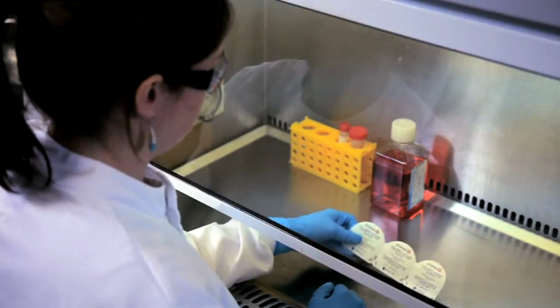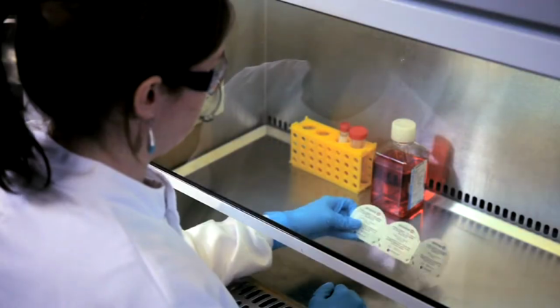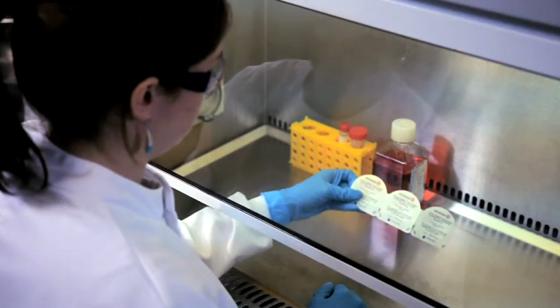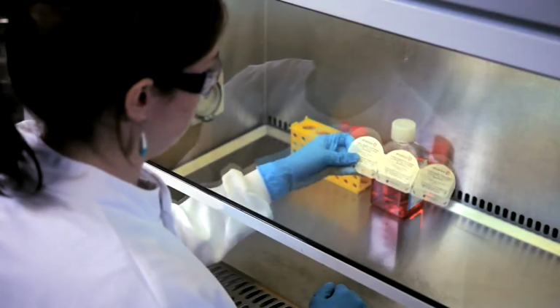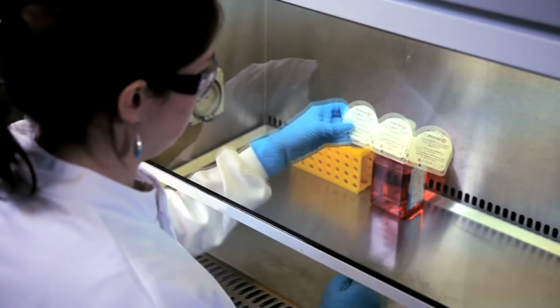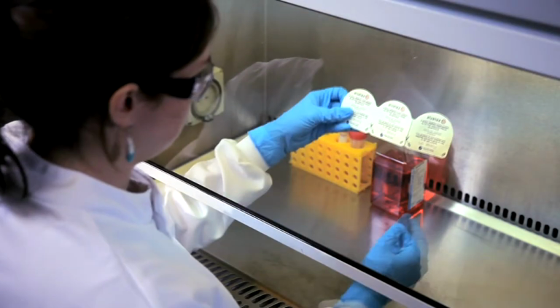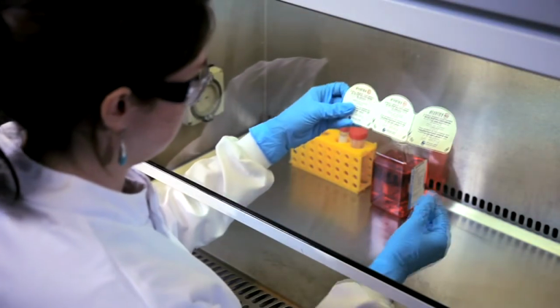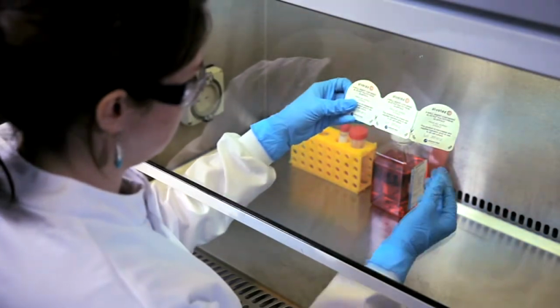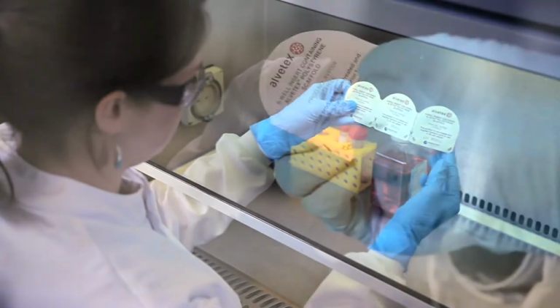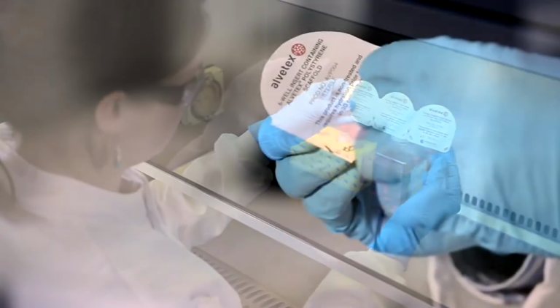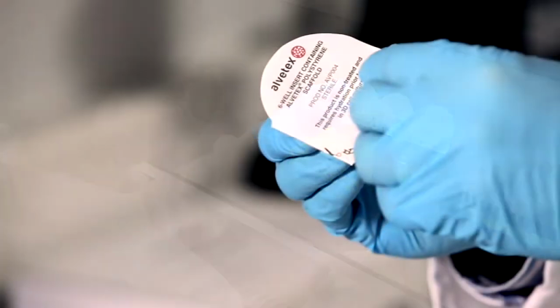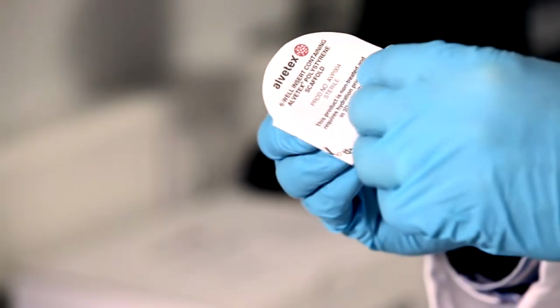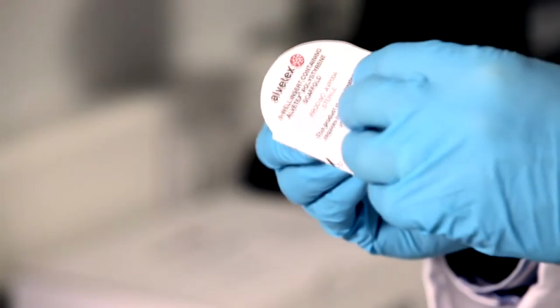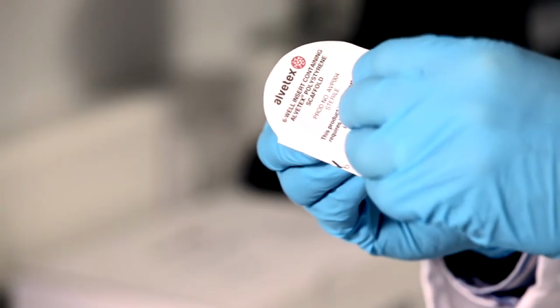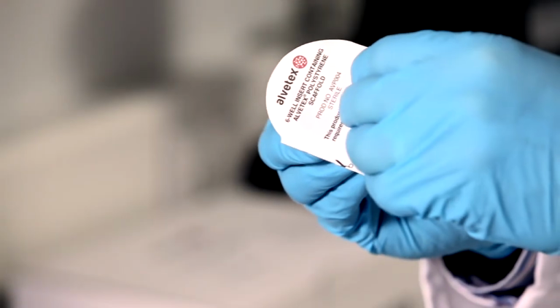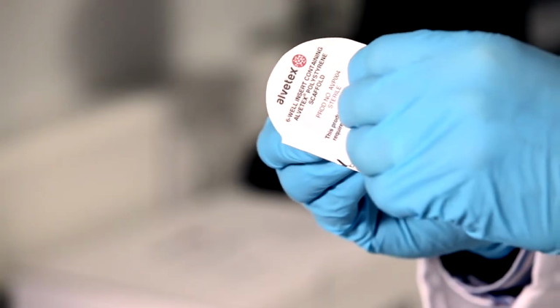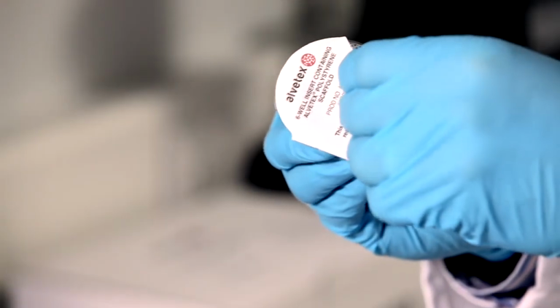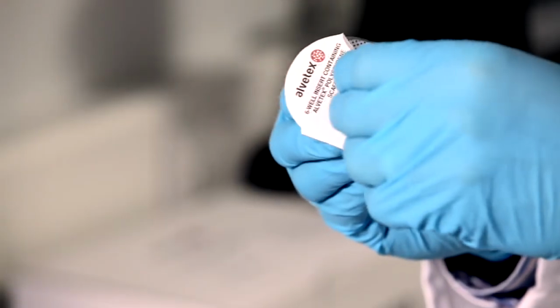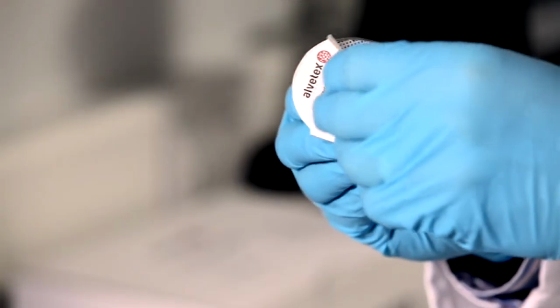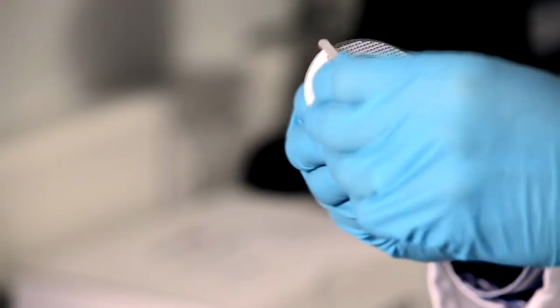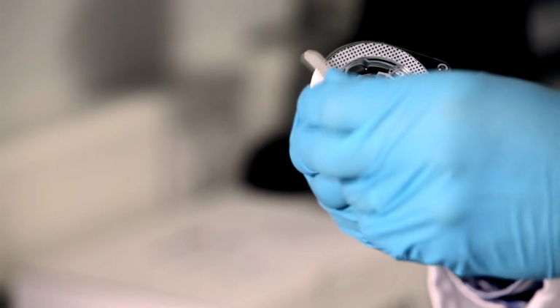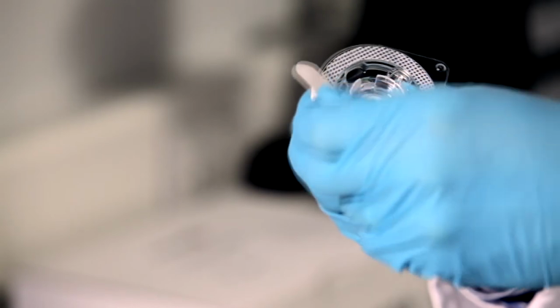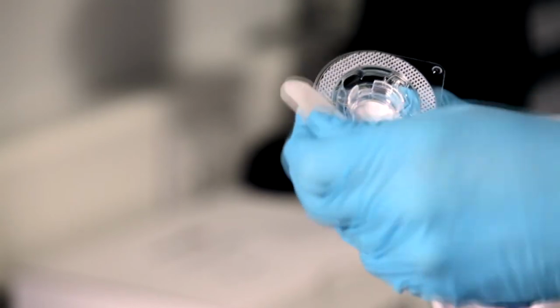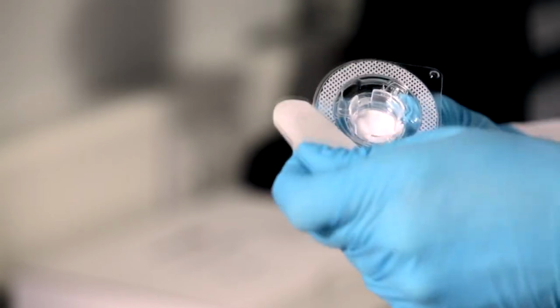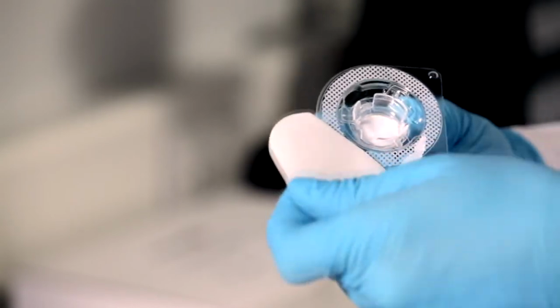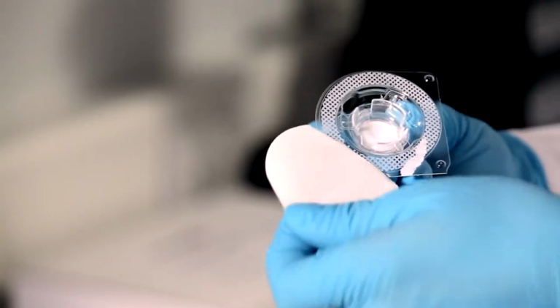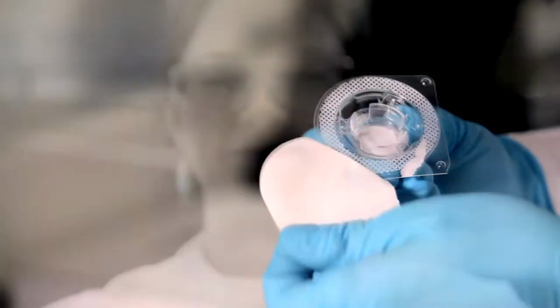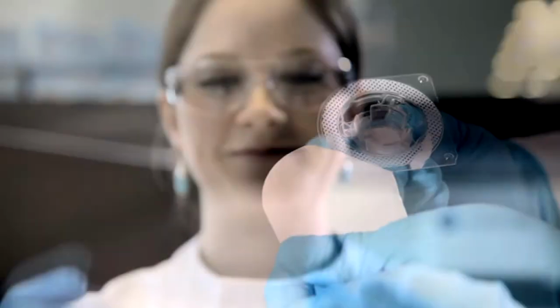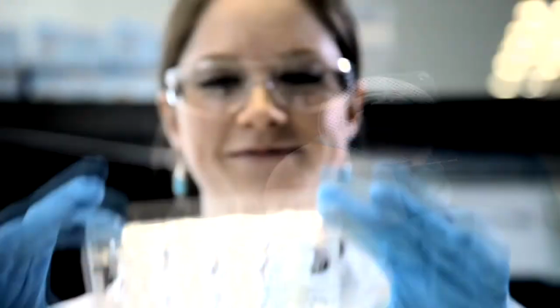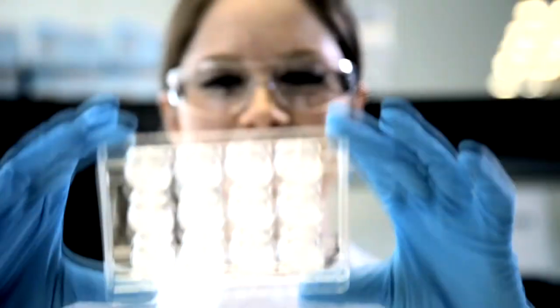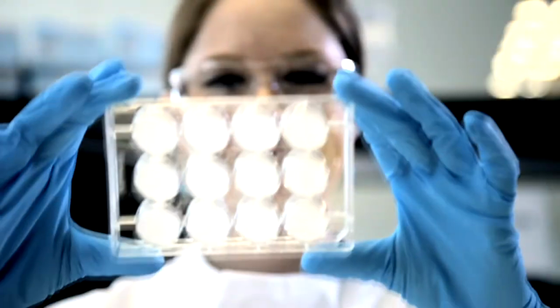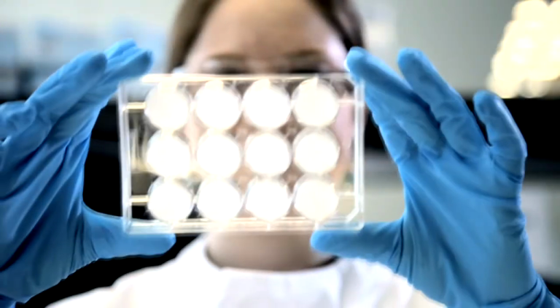All of our products are supplied sterile, individually blister packed, and ready for immediate use.